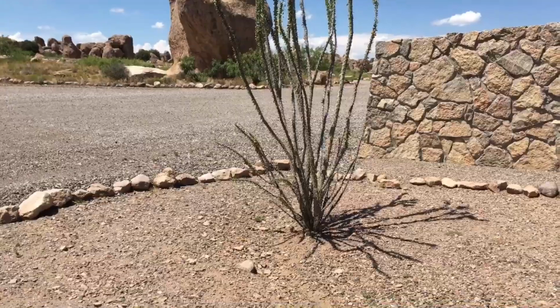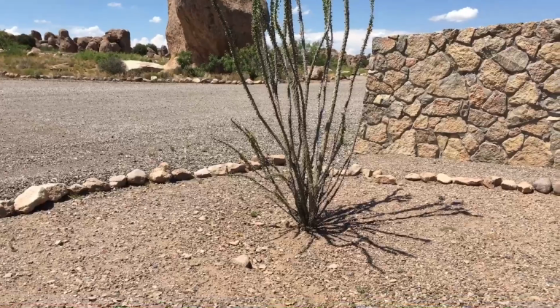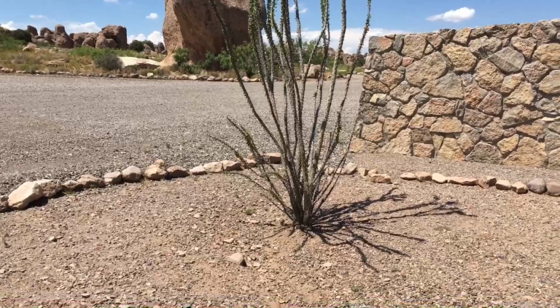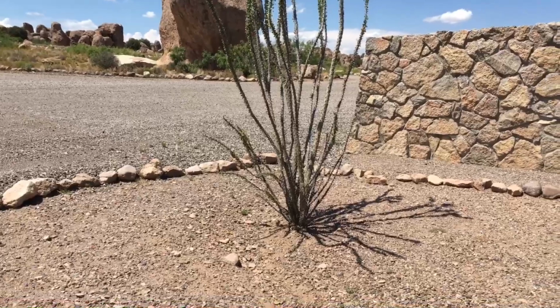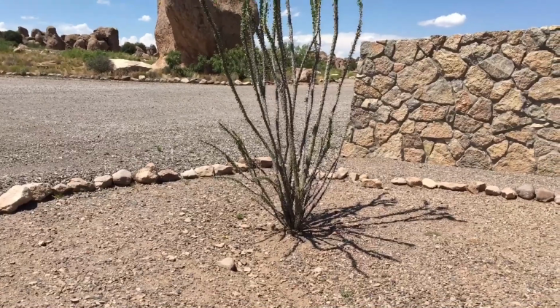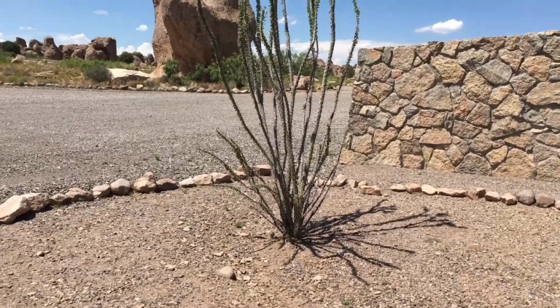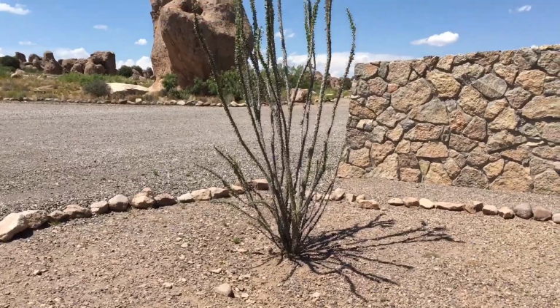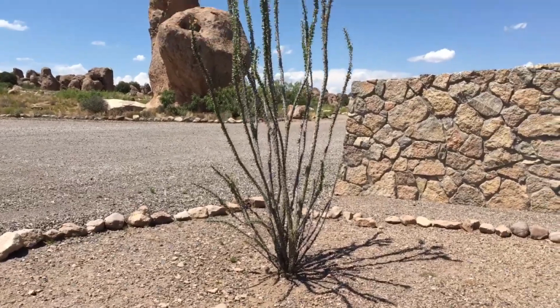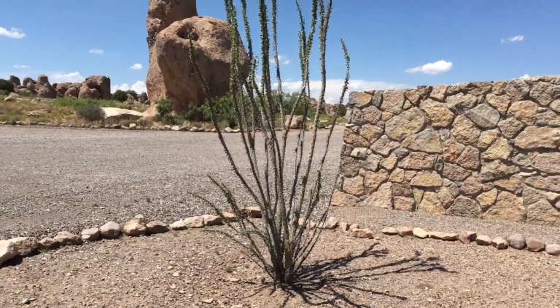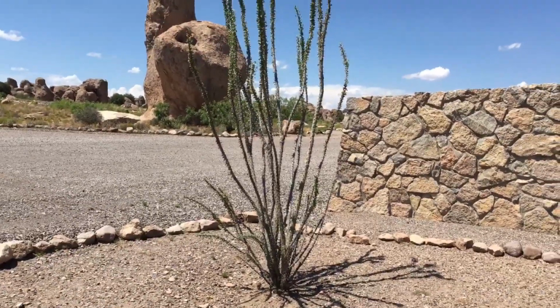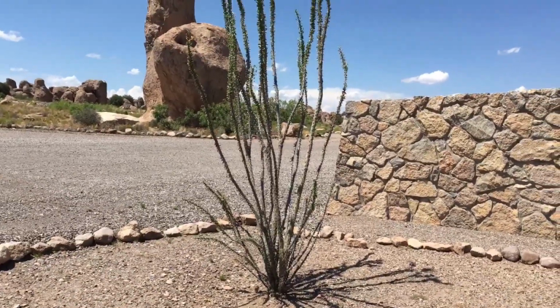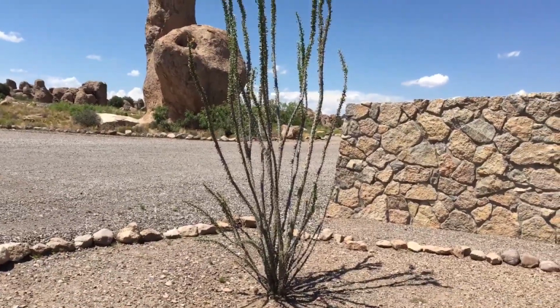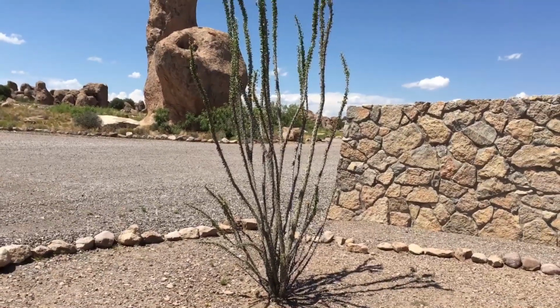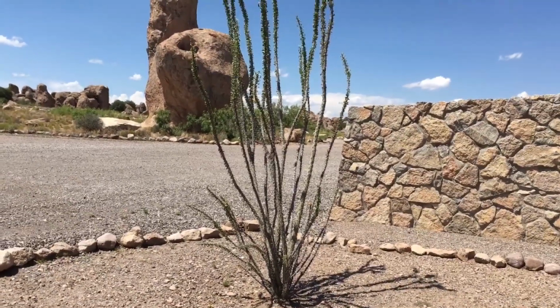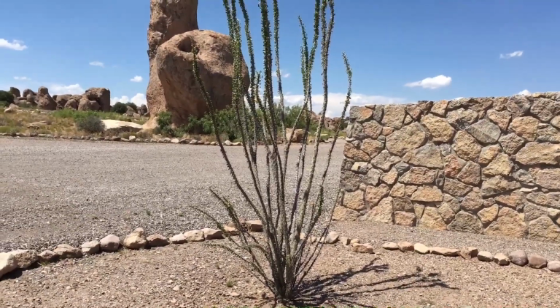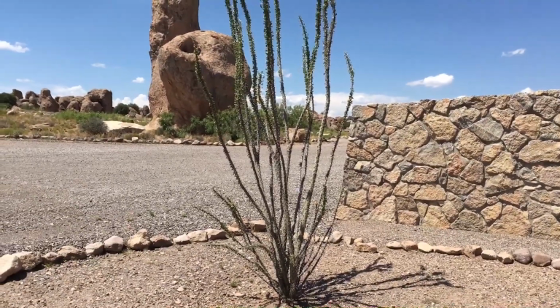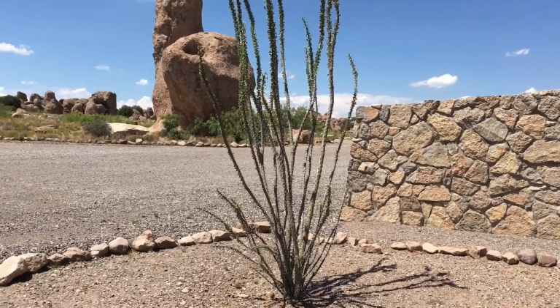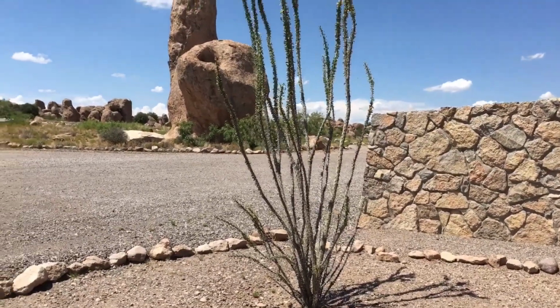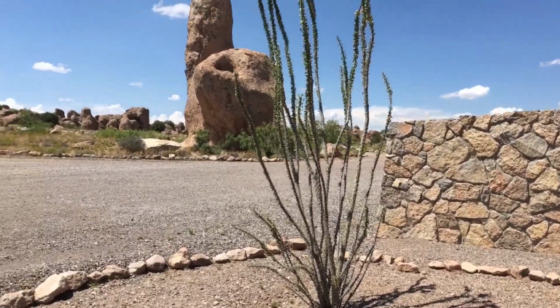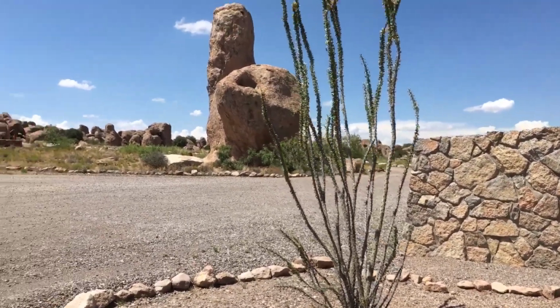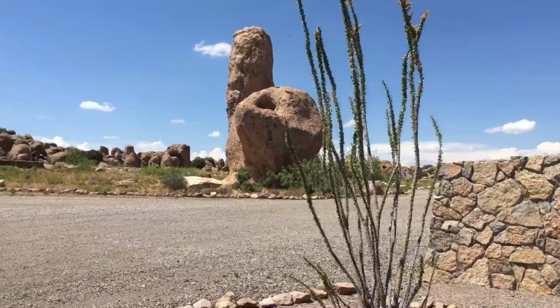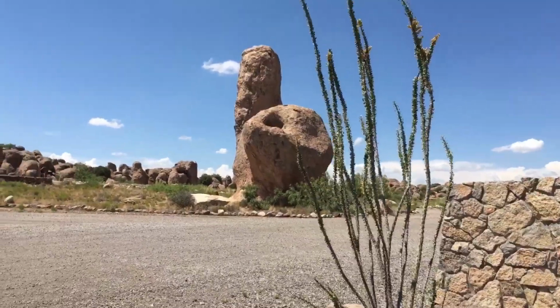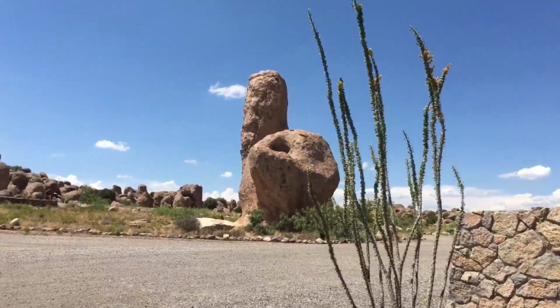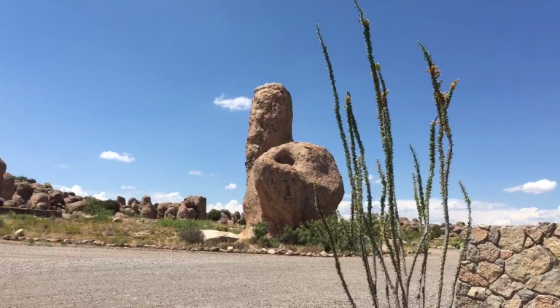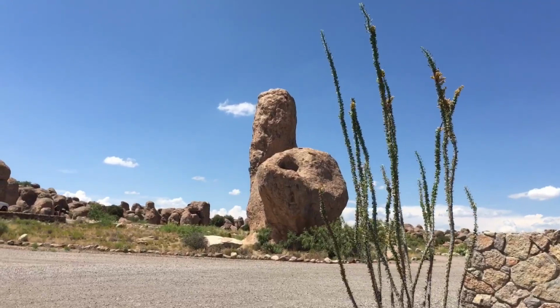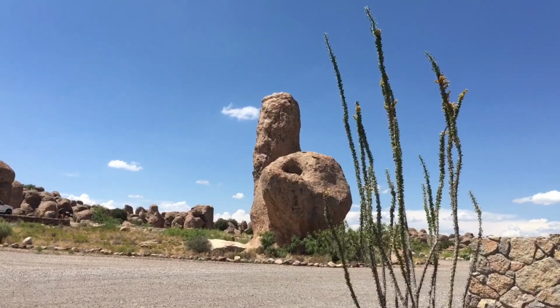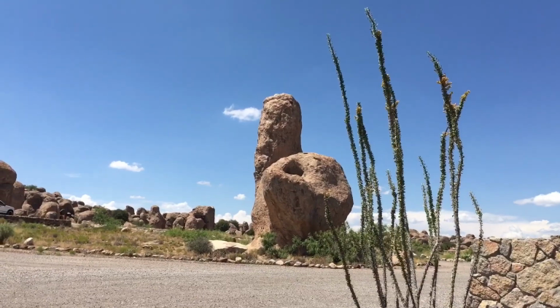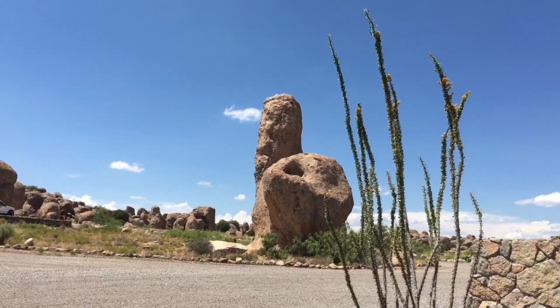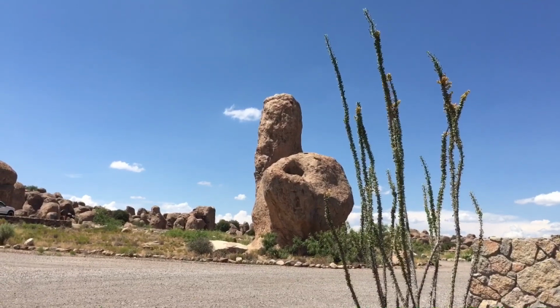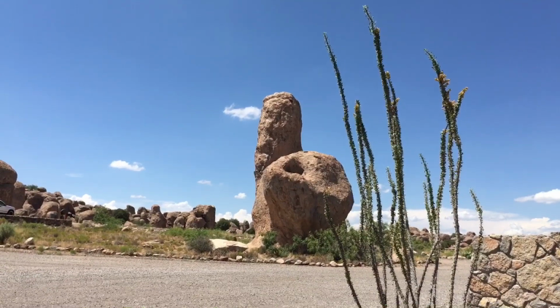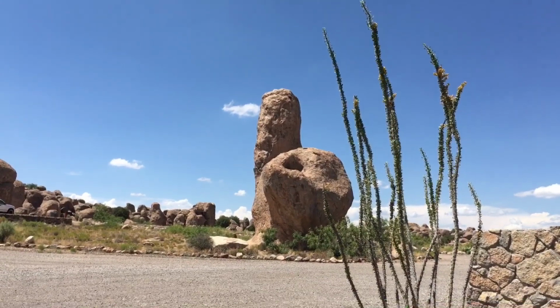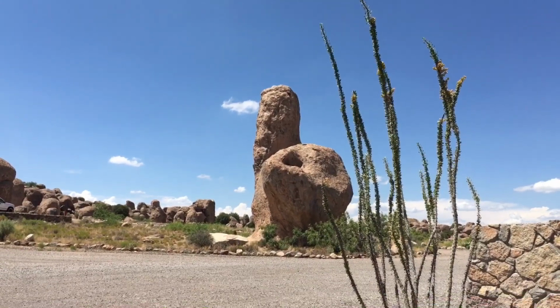Sorry, I got it confused — I'm not an expert on it. And then, once again, the big rock in the background.